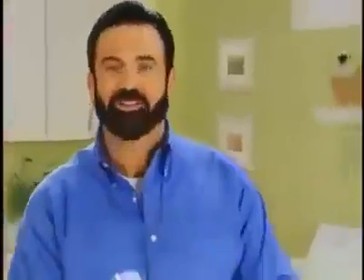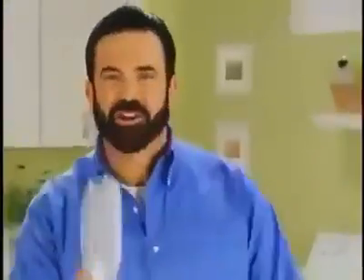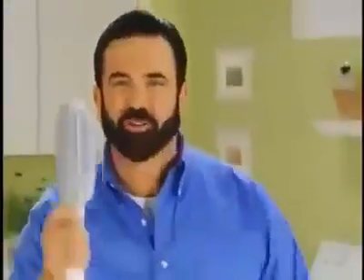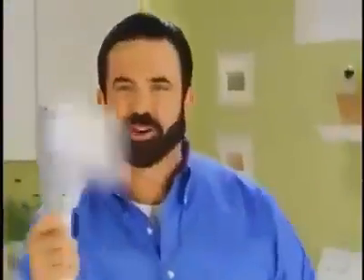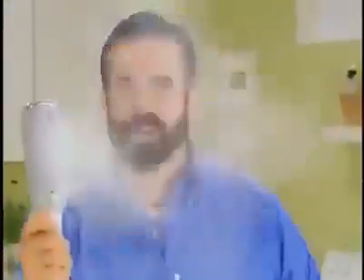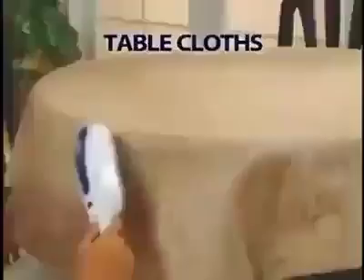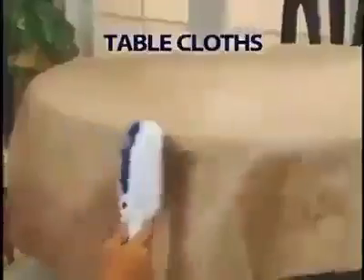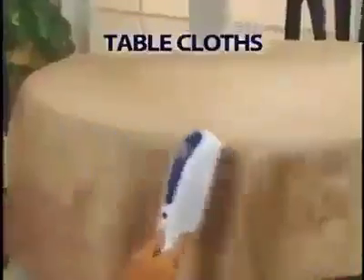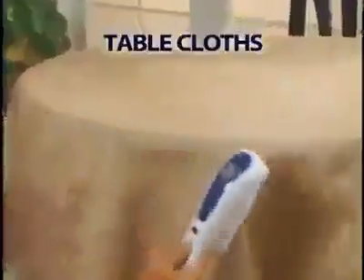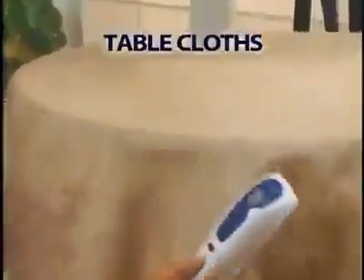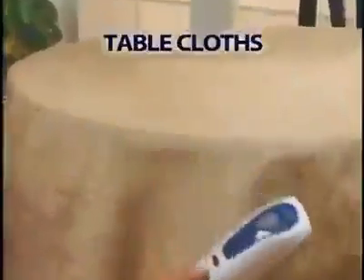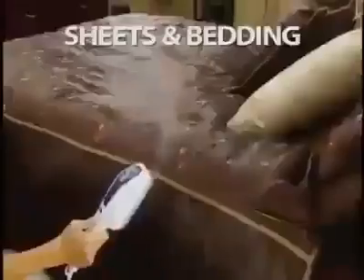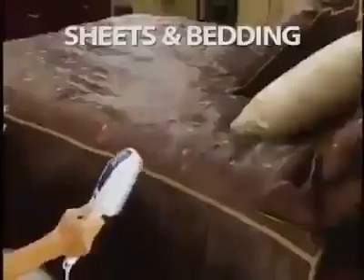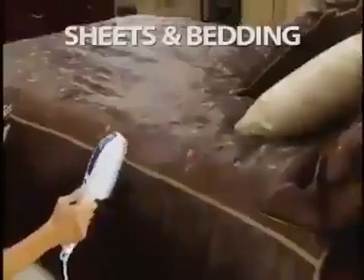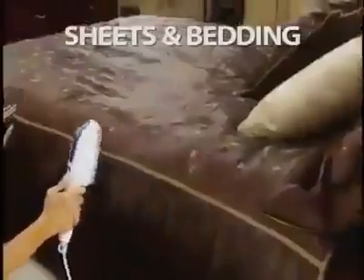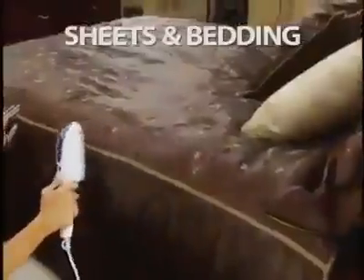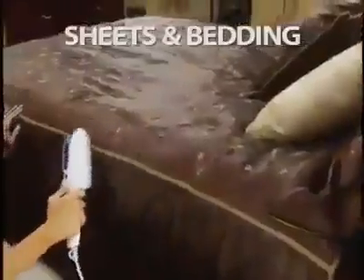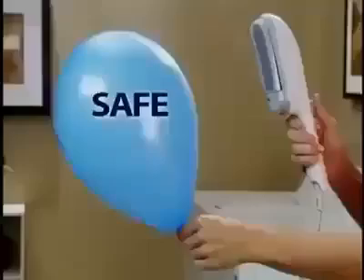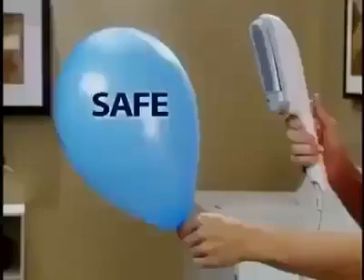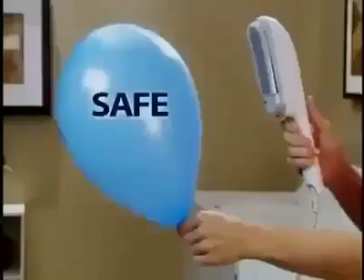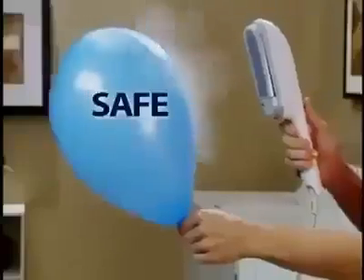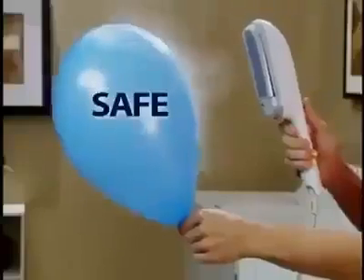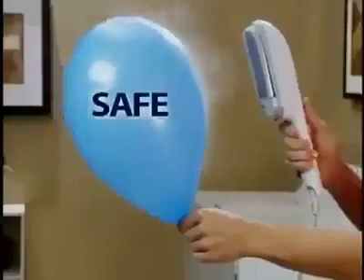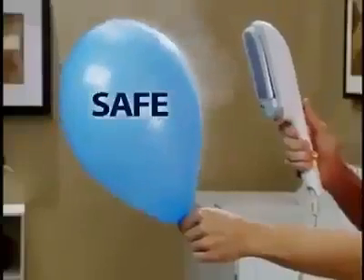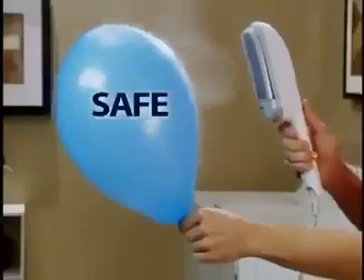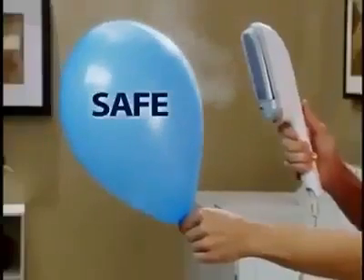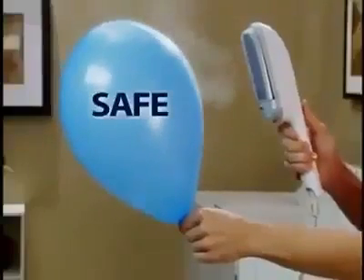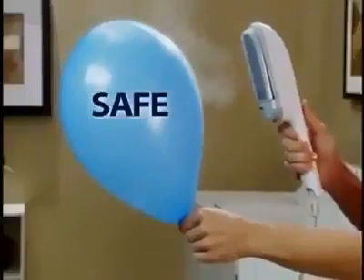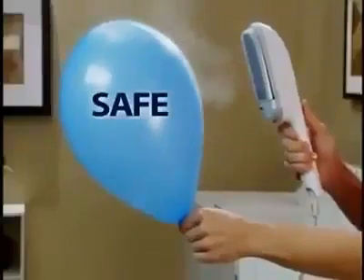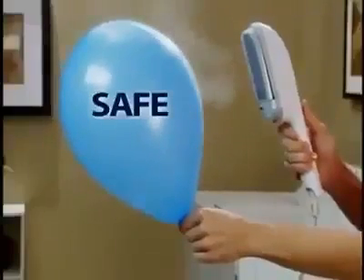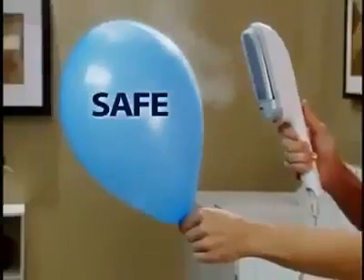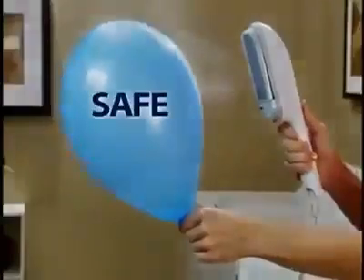And it's not just for clothes — tablecloths, sheets, and bedding. It's safer for you and your clothes.